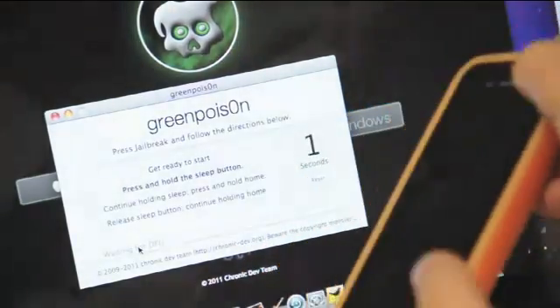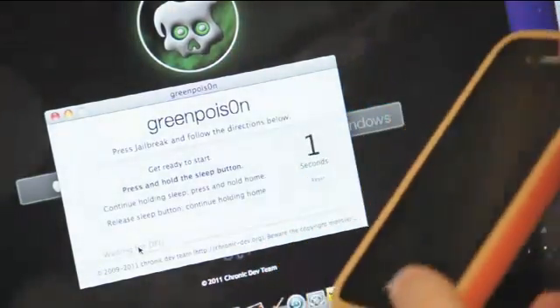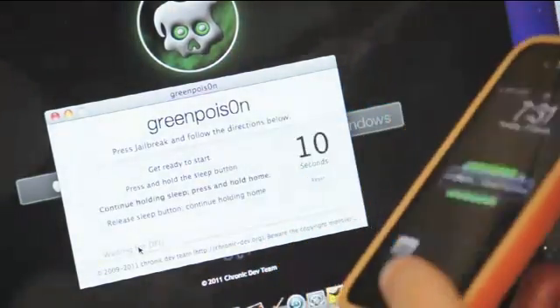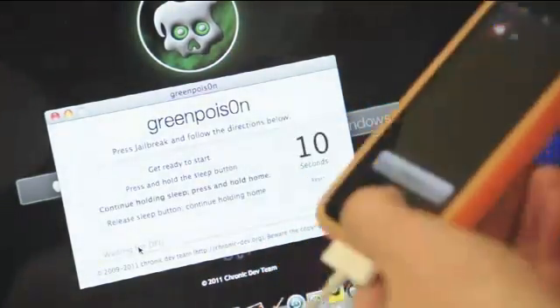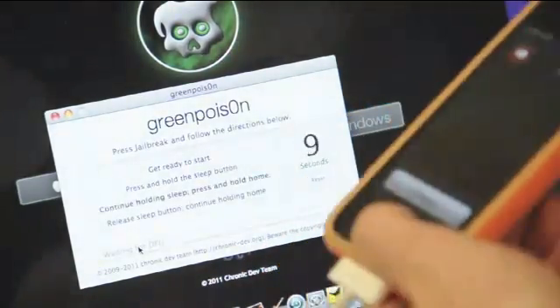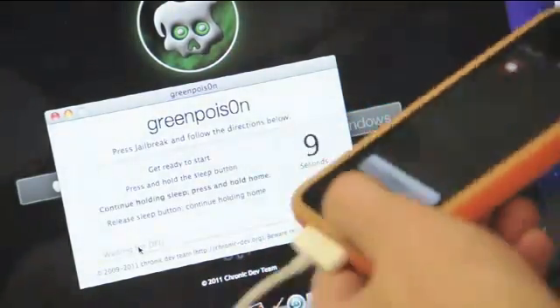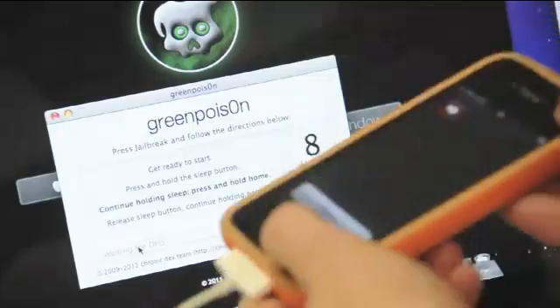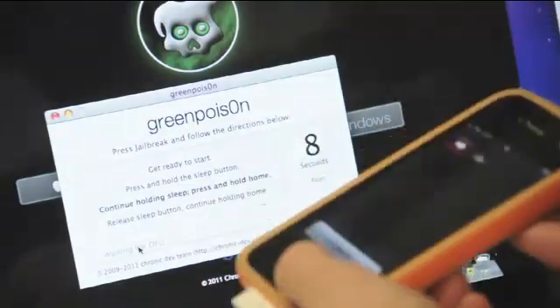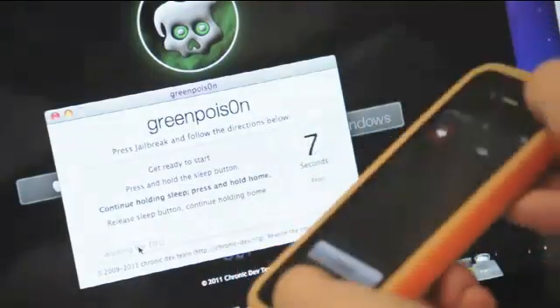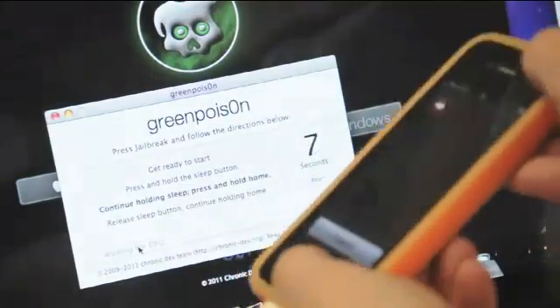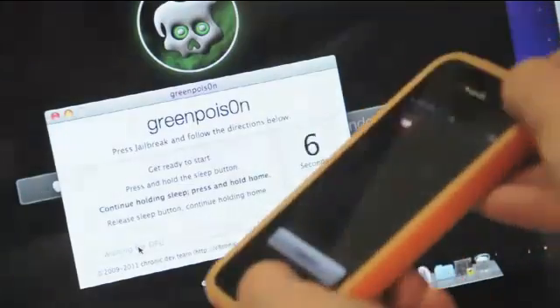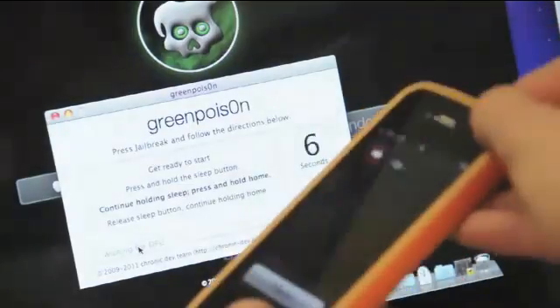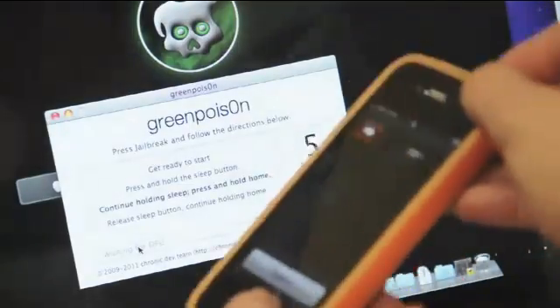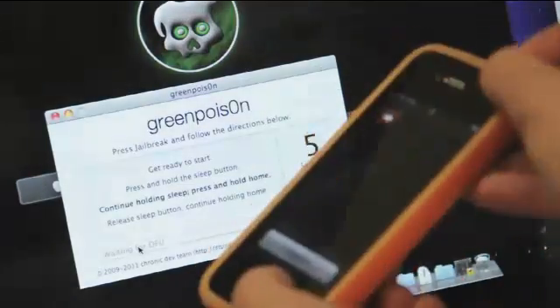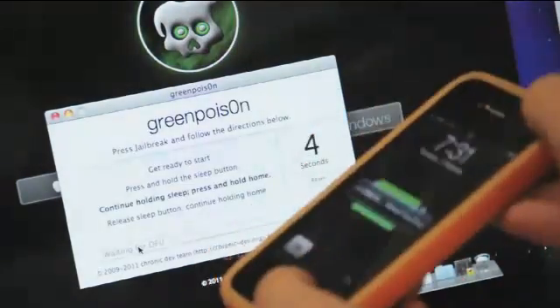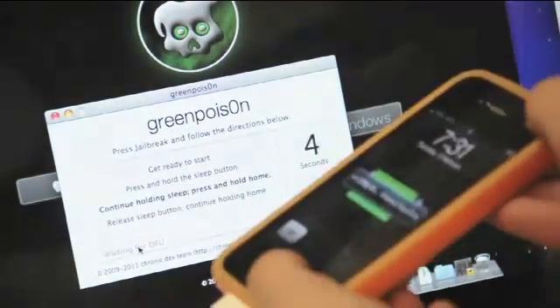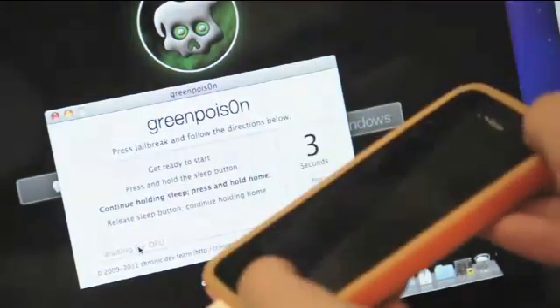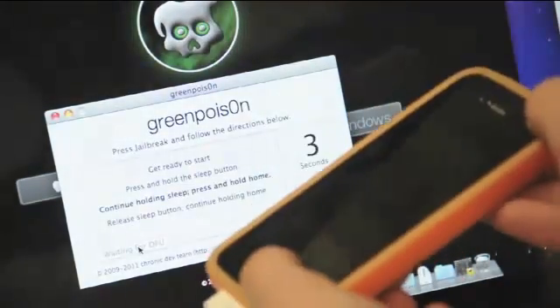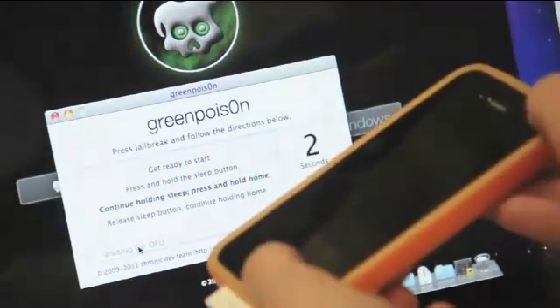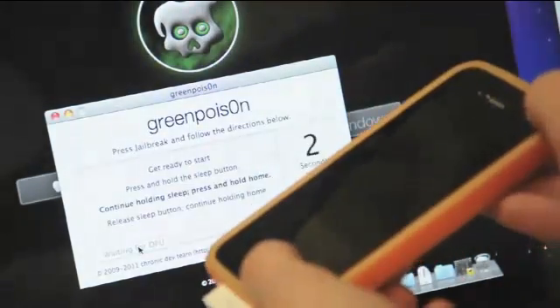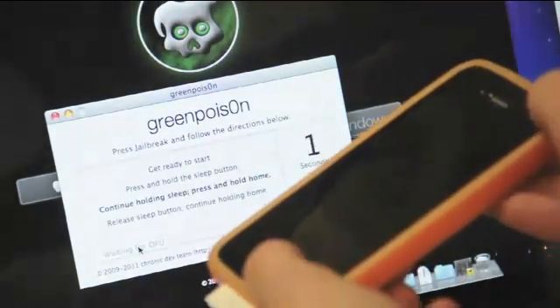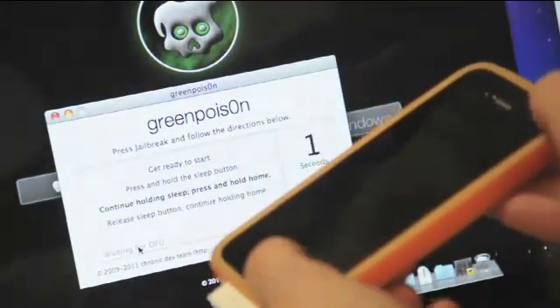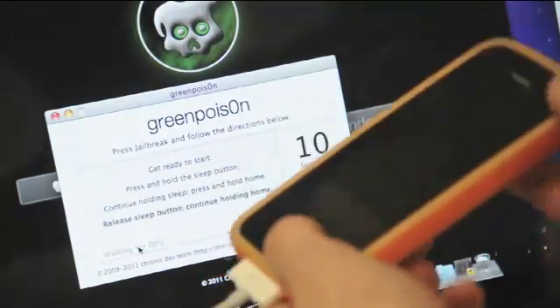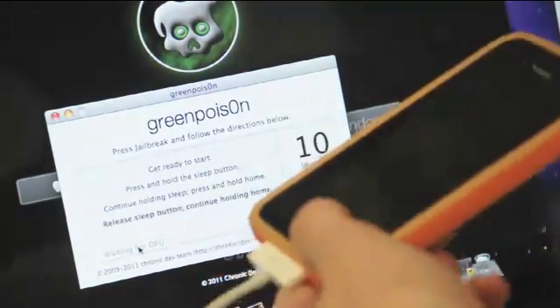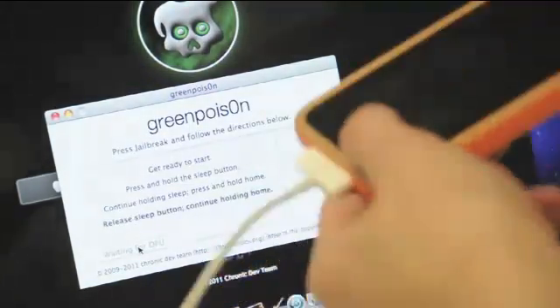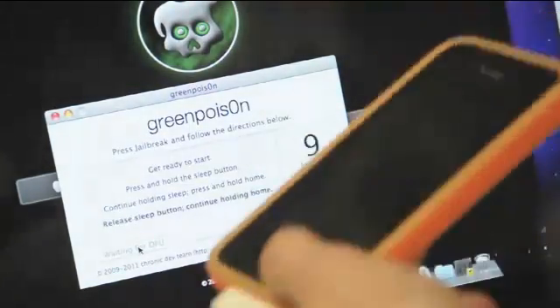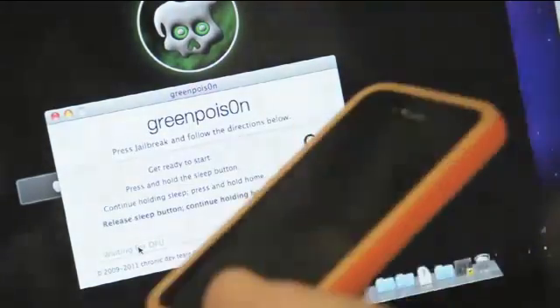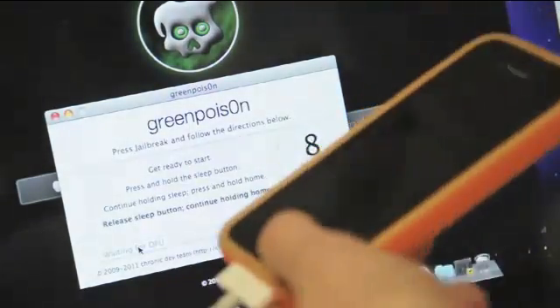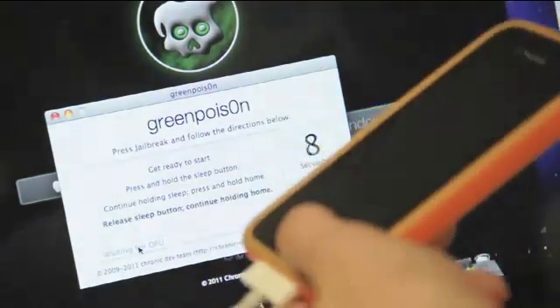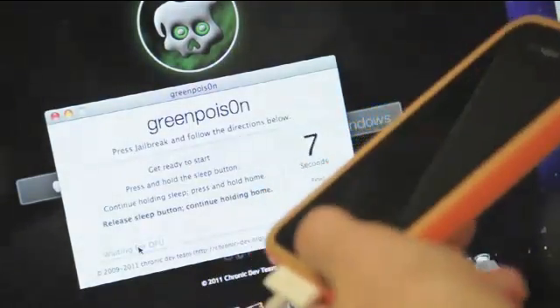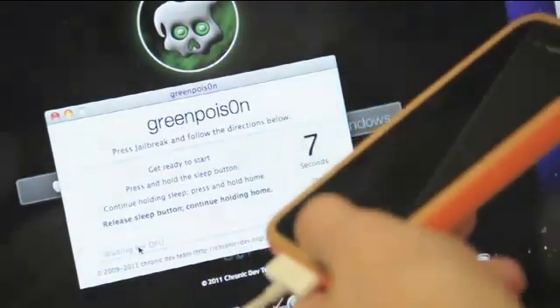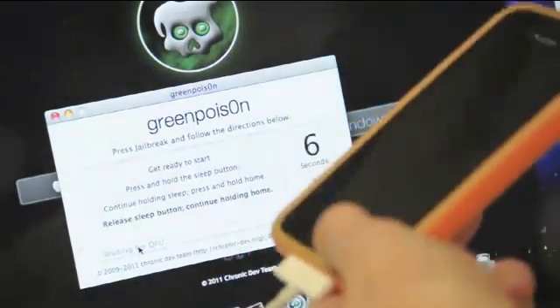Restart the device if you don't get it the first time. You should have a black screen to signify that you're in DFU mode.